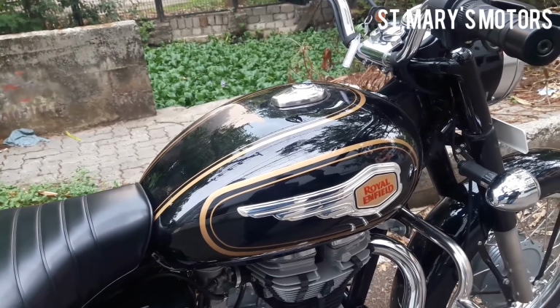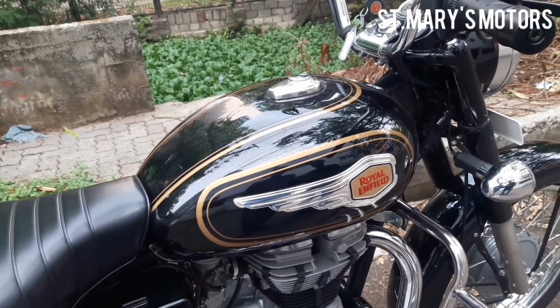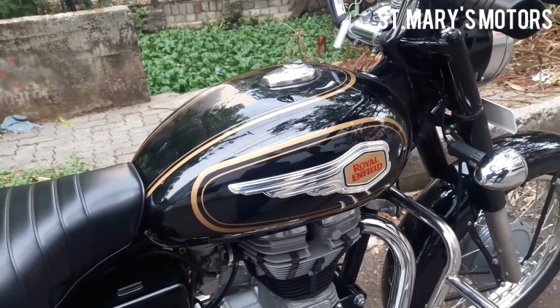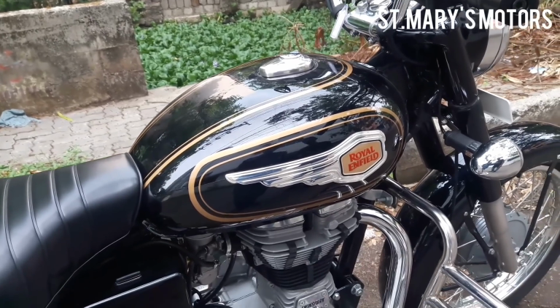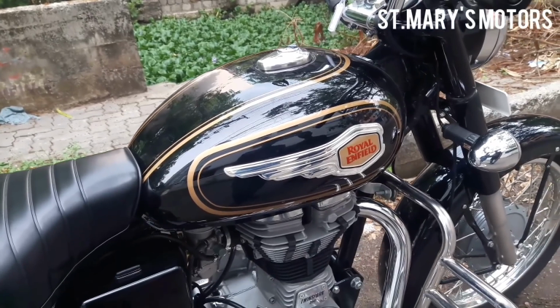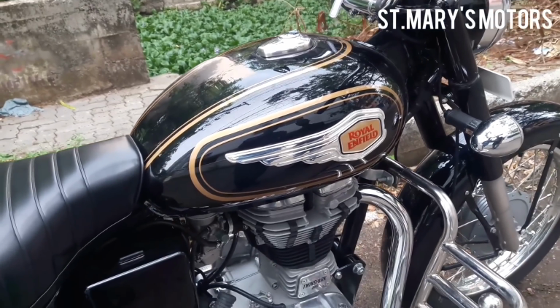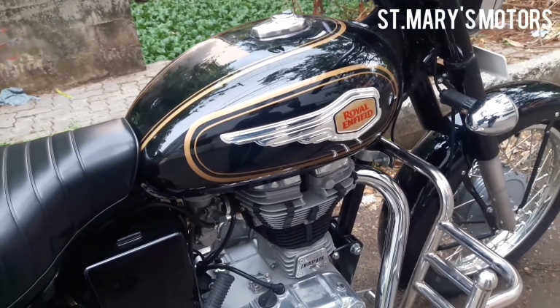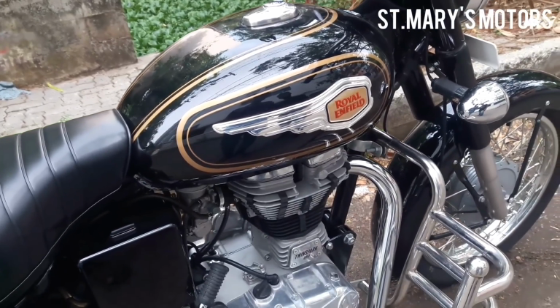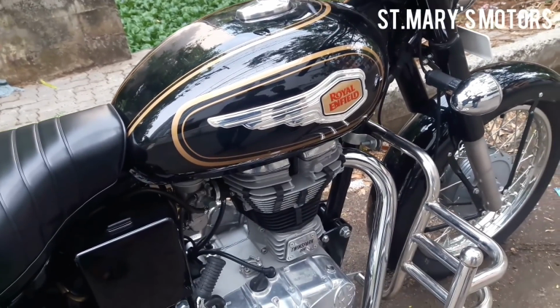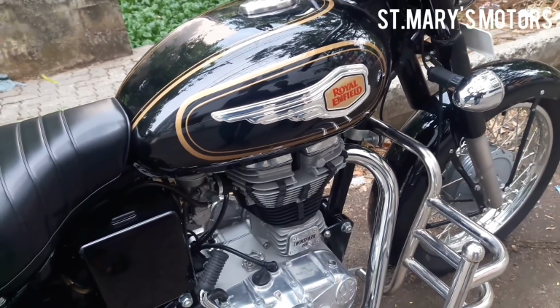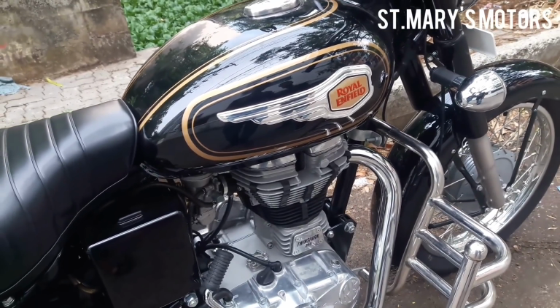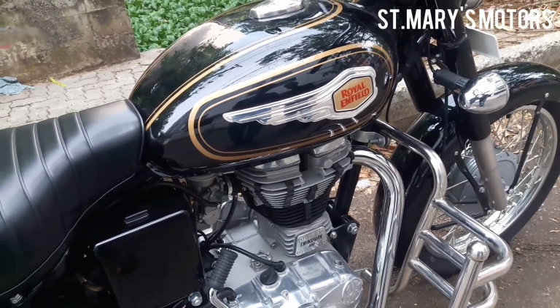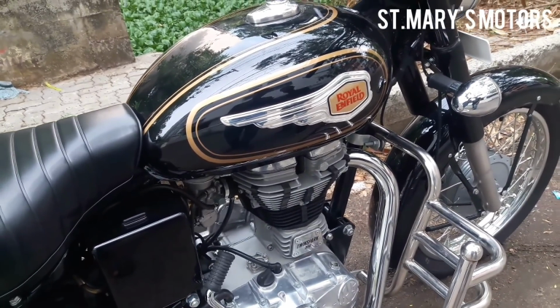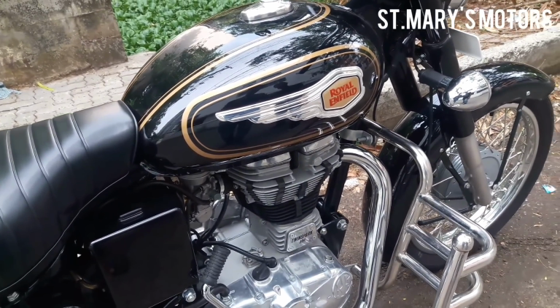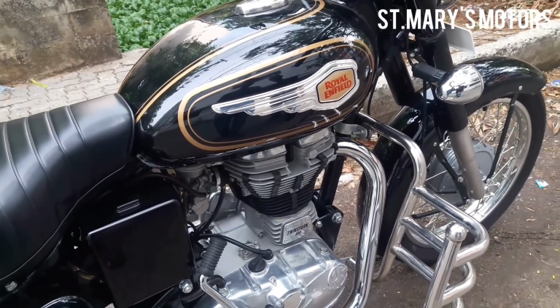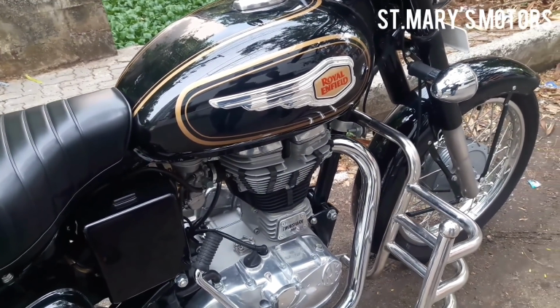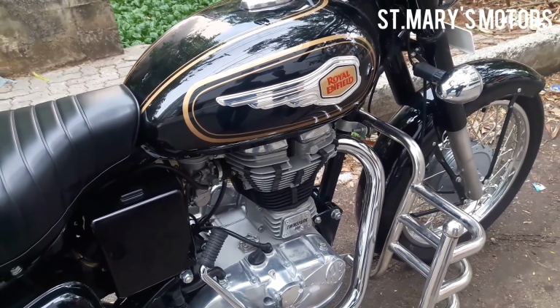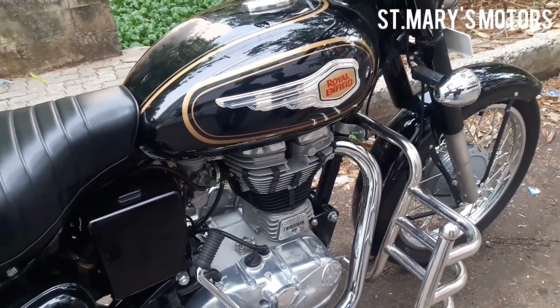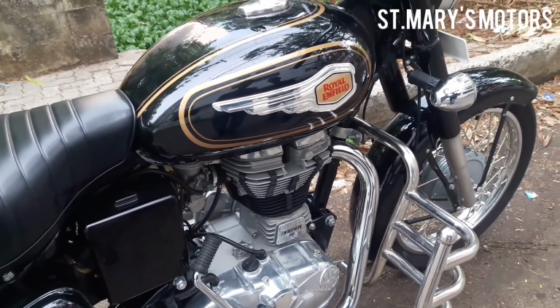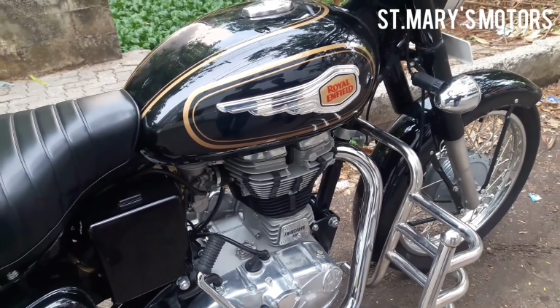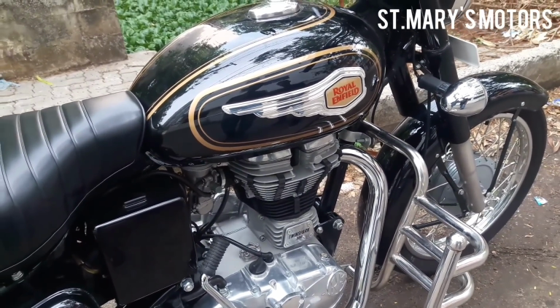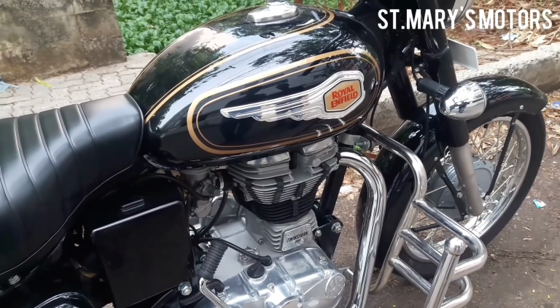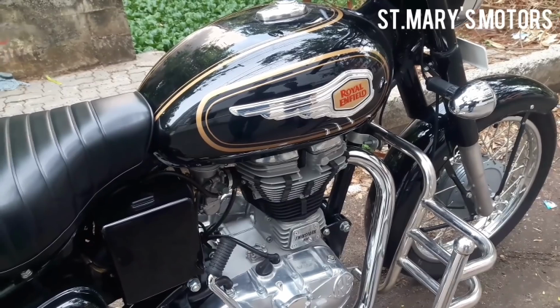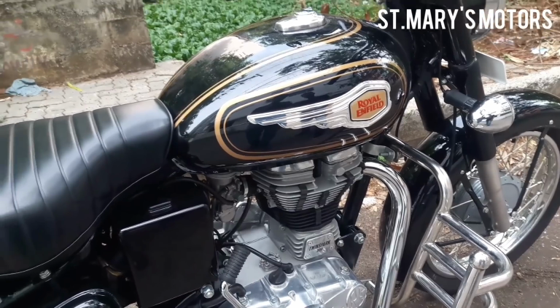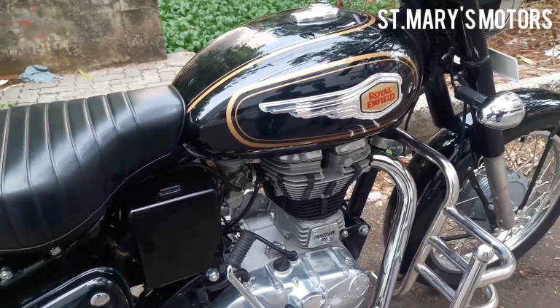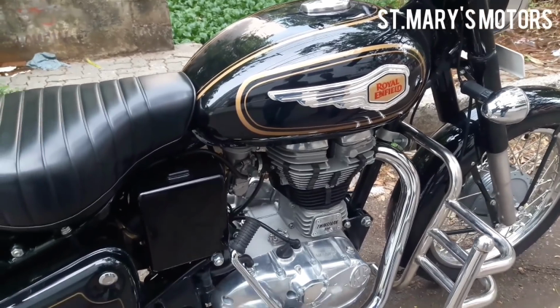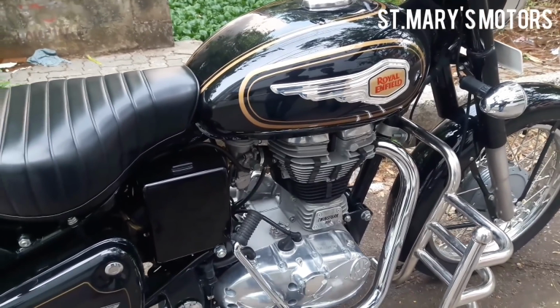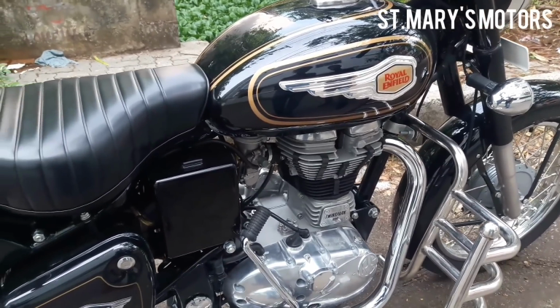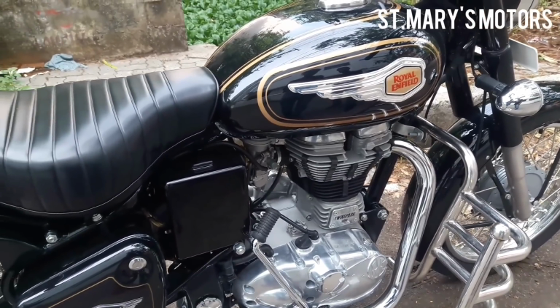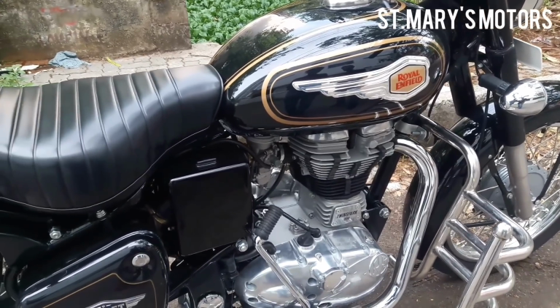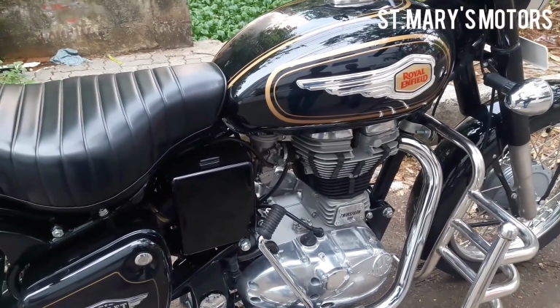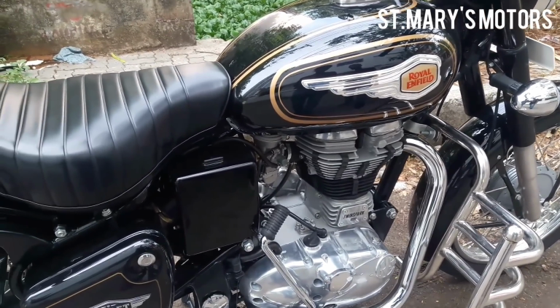The unit construction engine — the engine and gearbox are separate components combined into one unit.